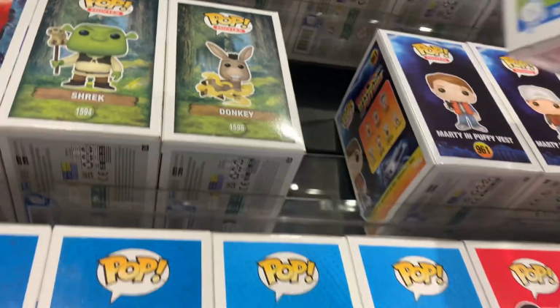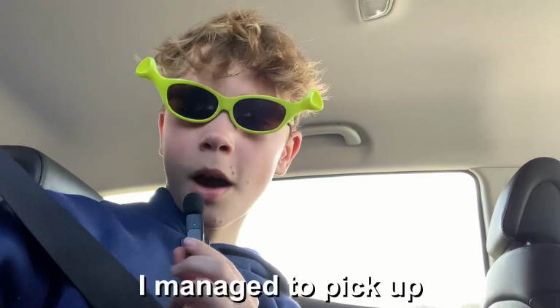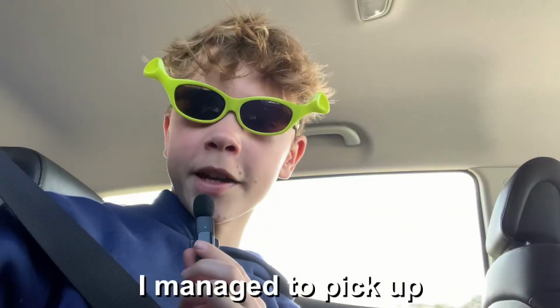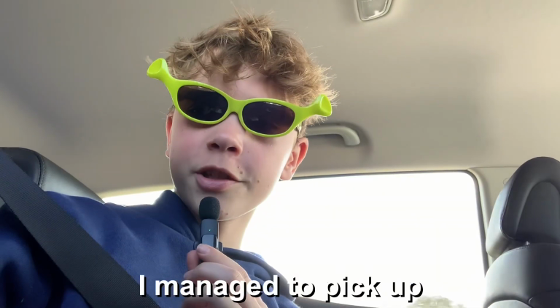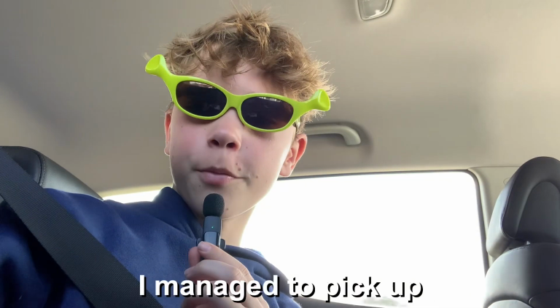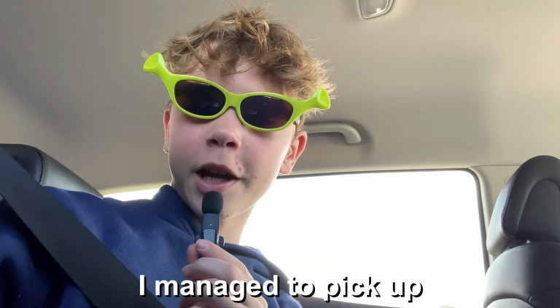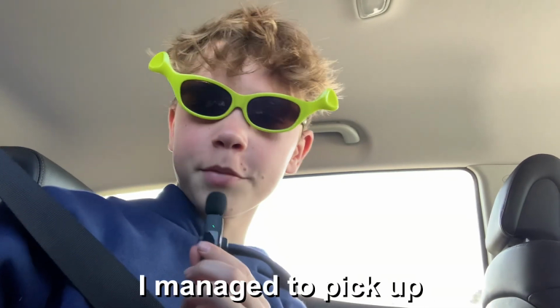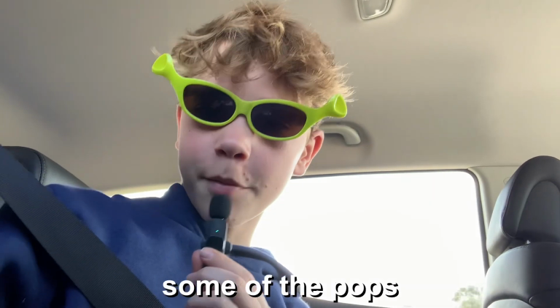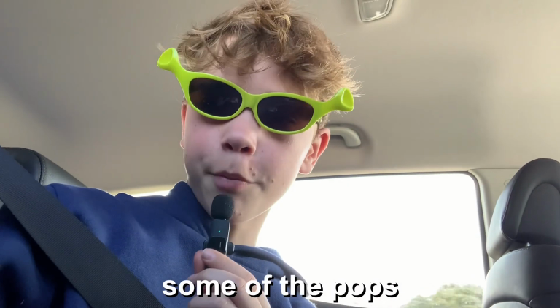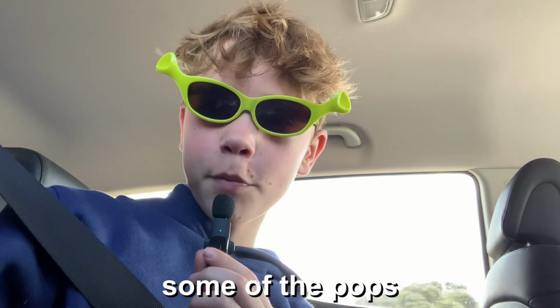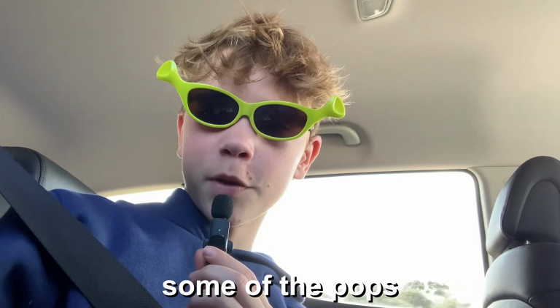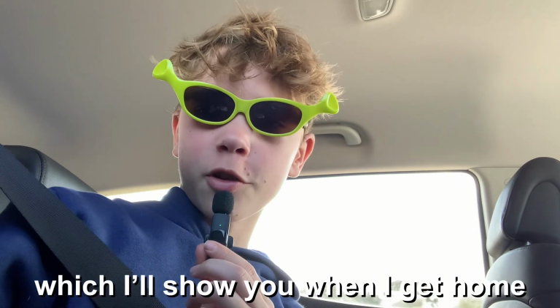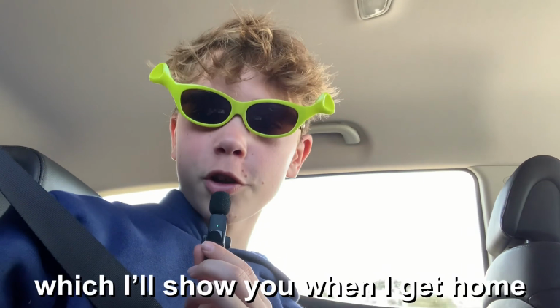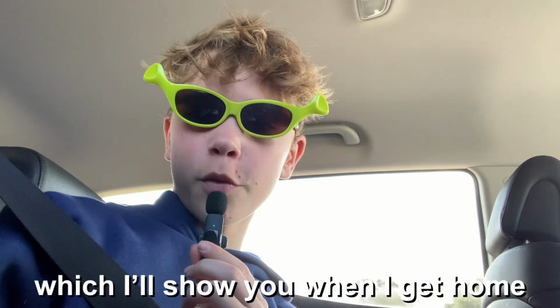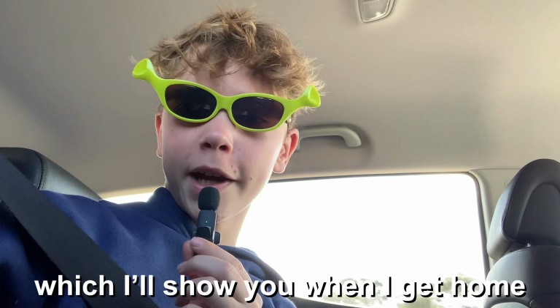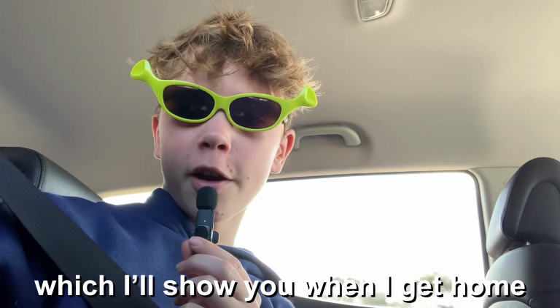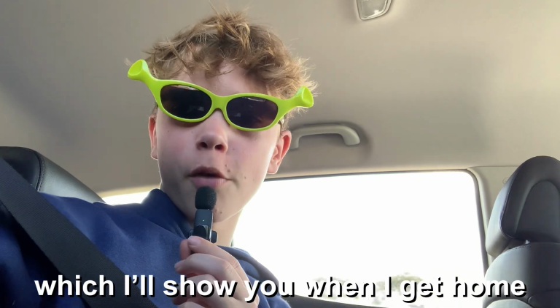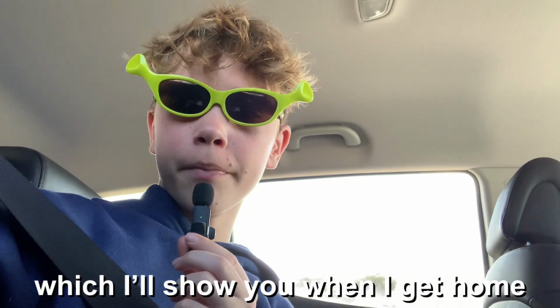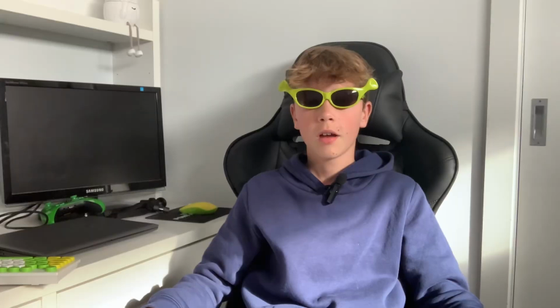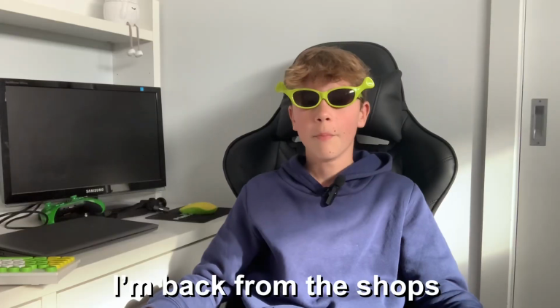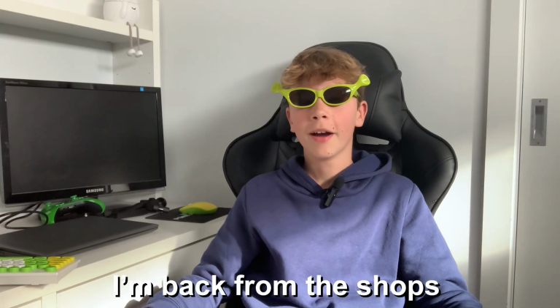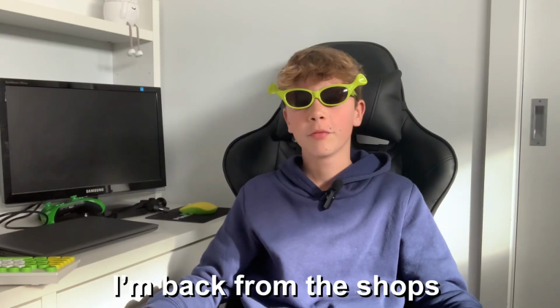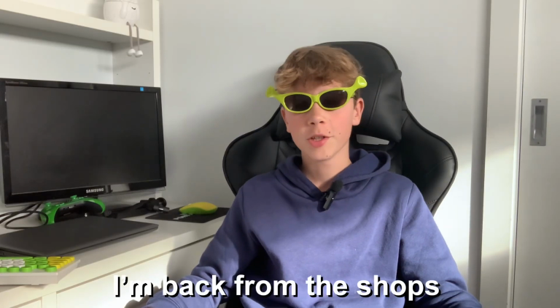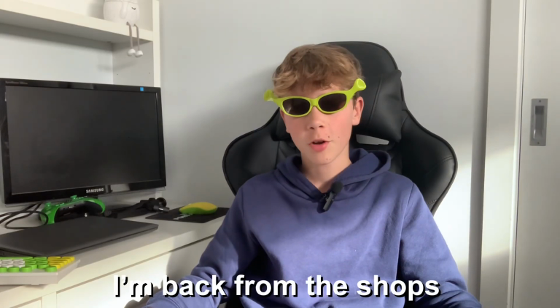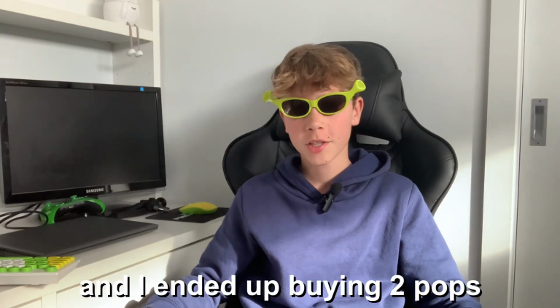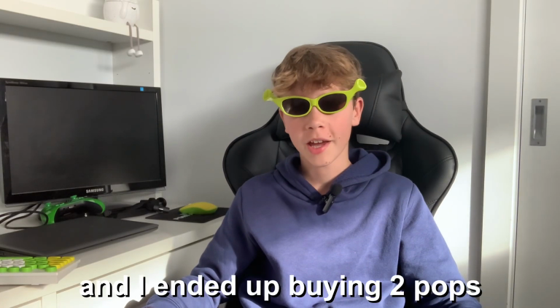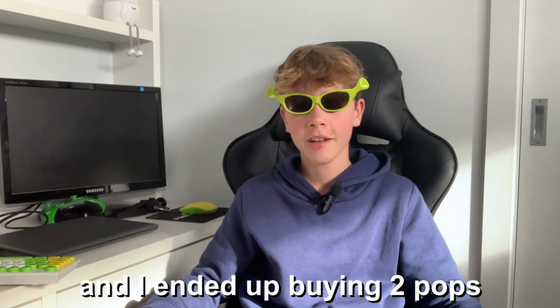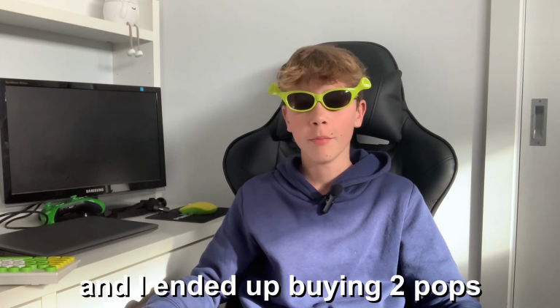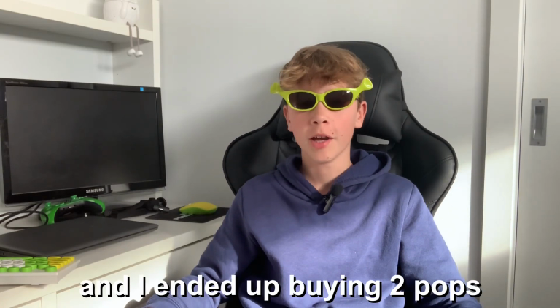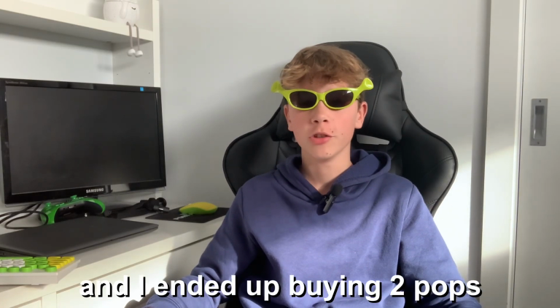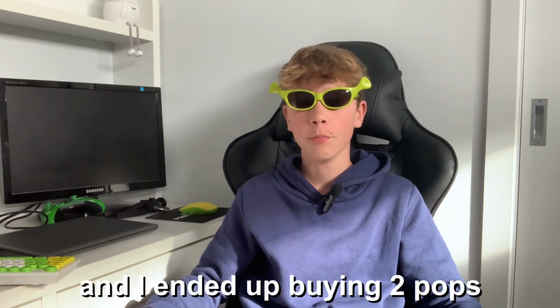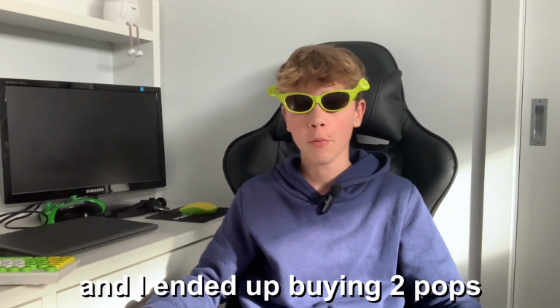I managed to pick up some of the pops which I'll show you when I get home. I'm back from the shops and I ended up buying two pops.